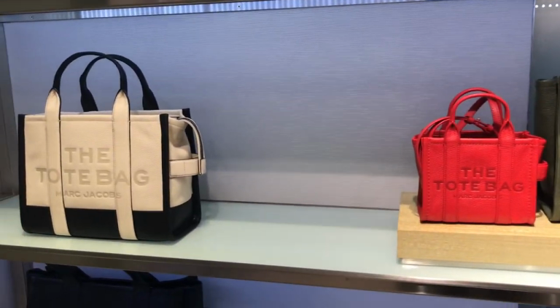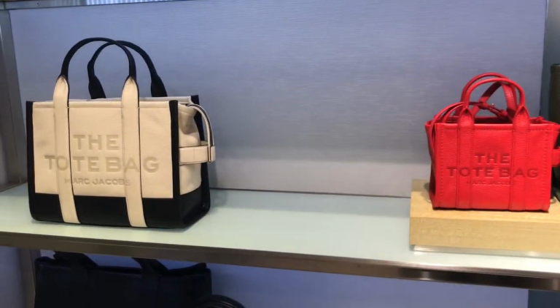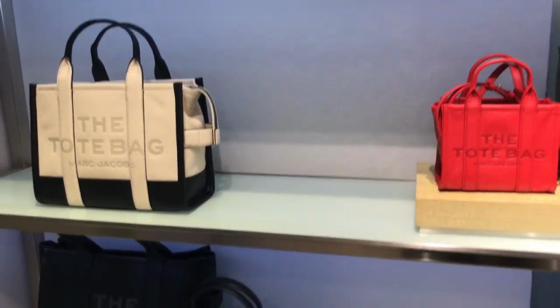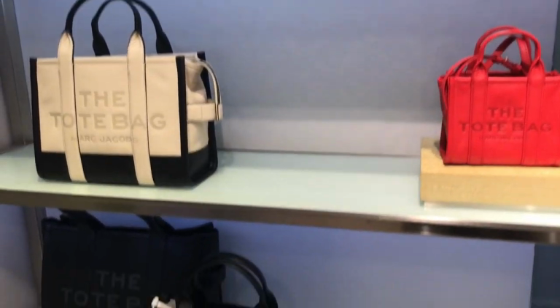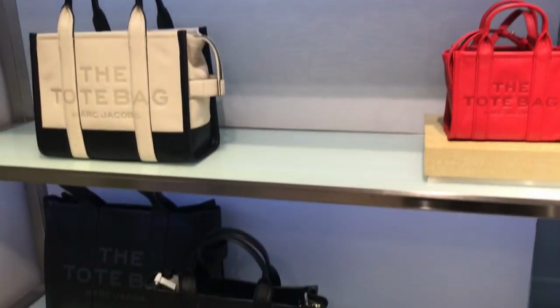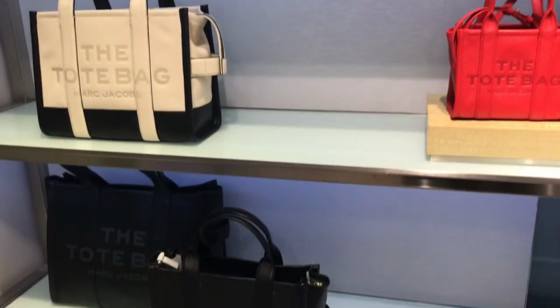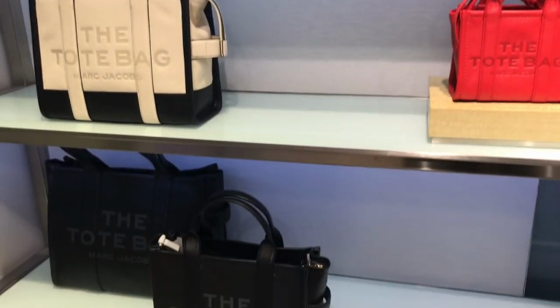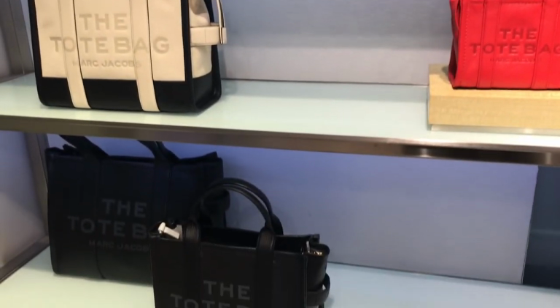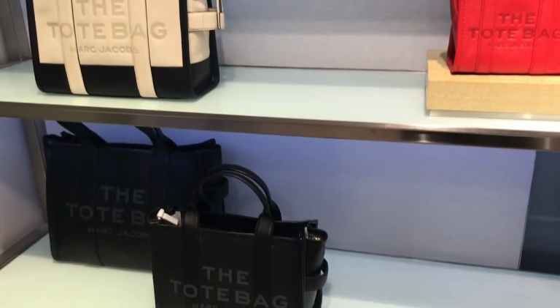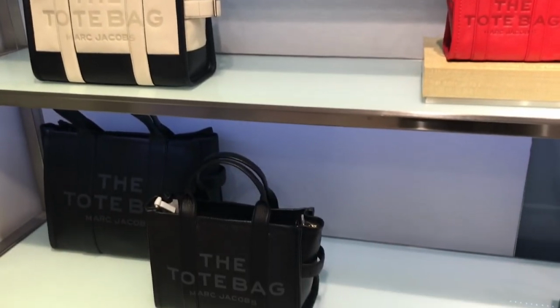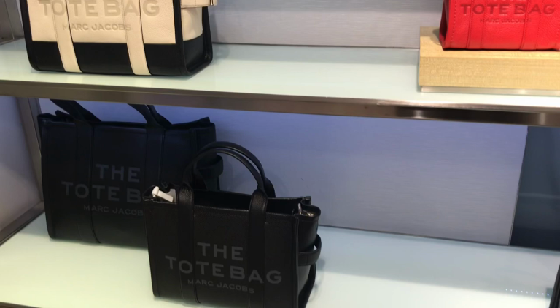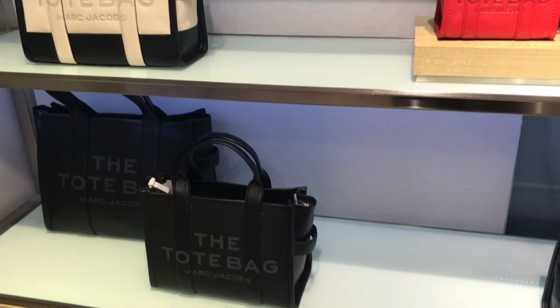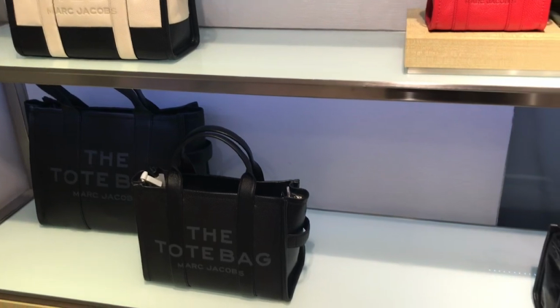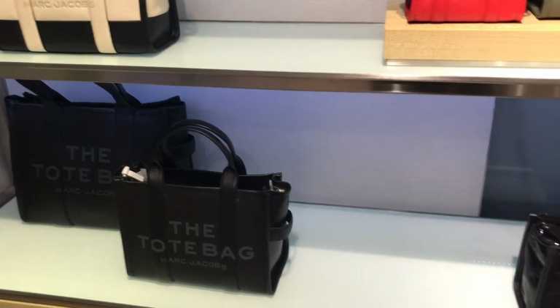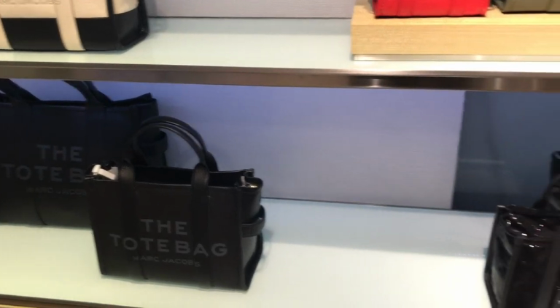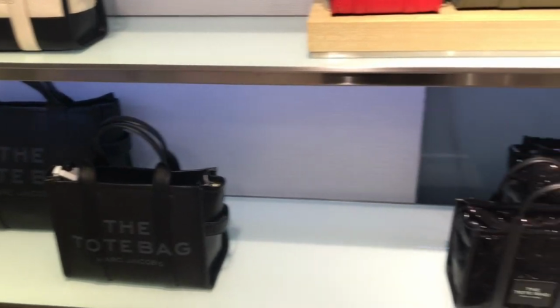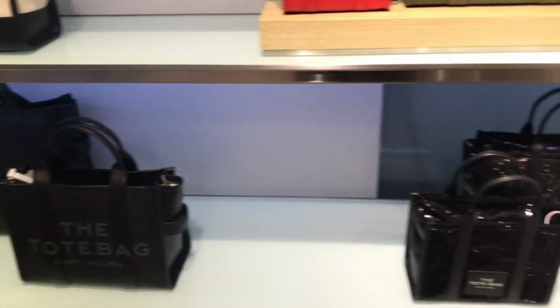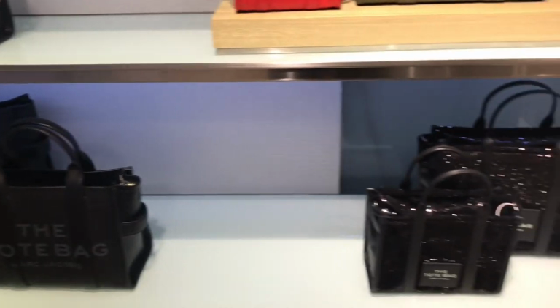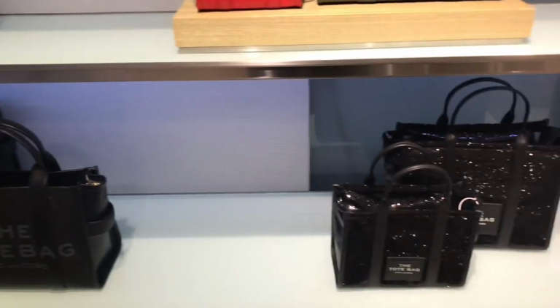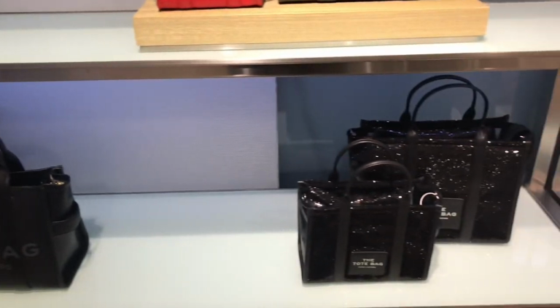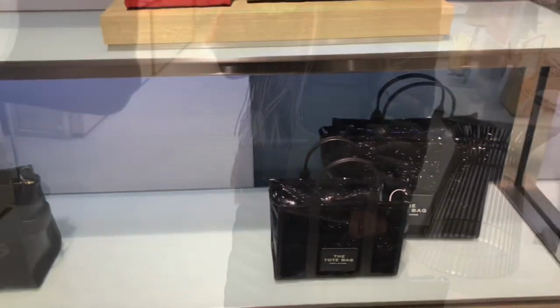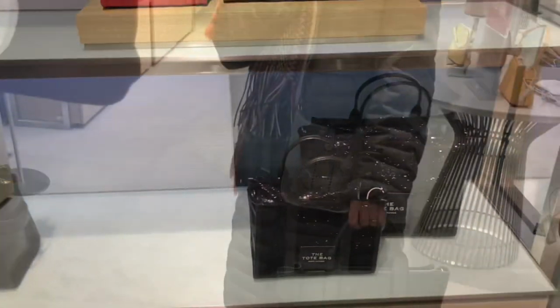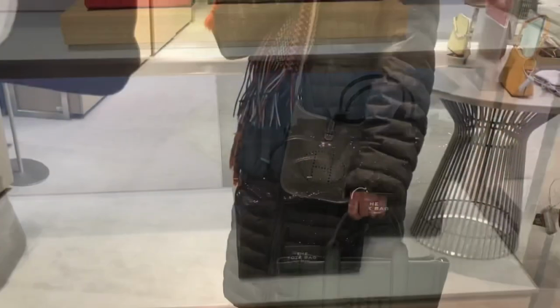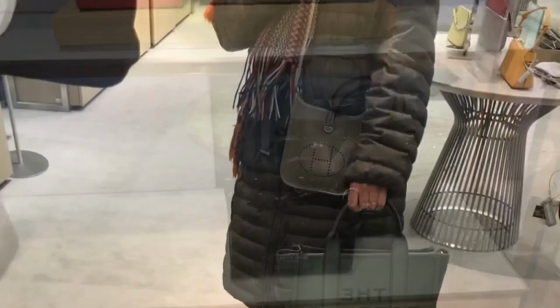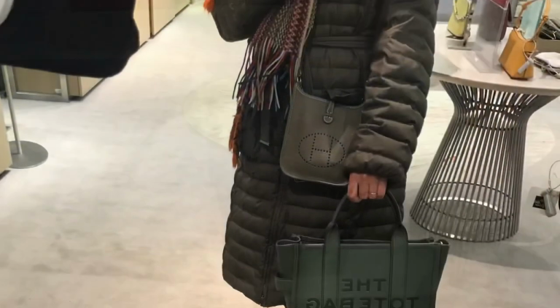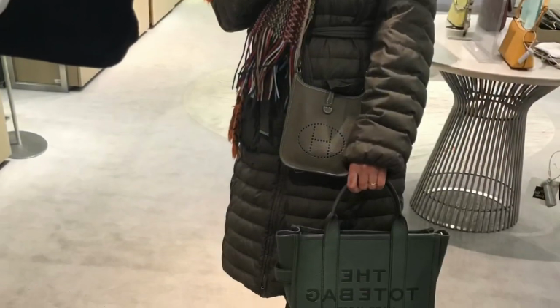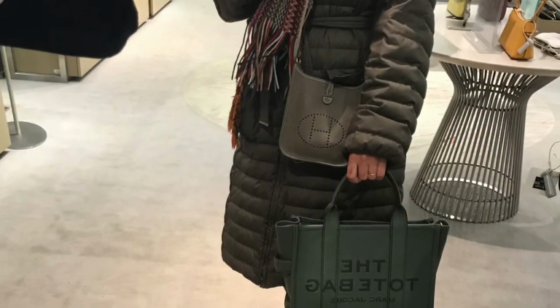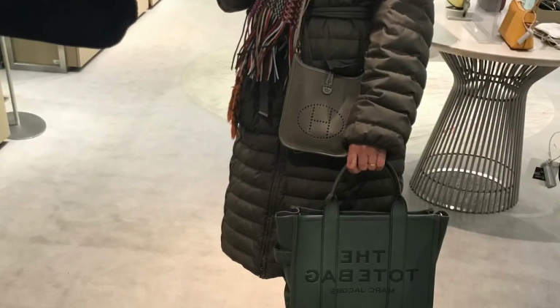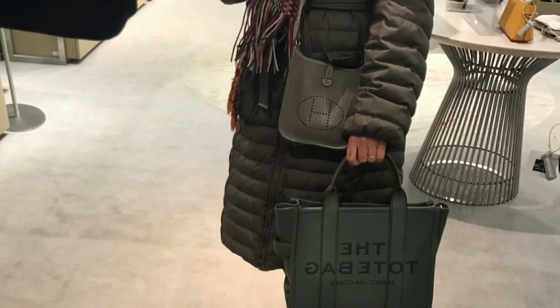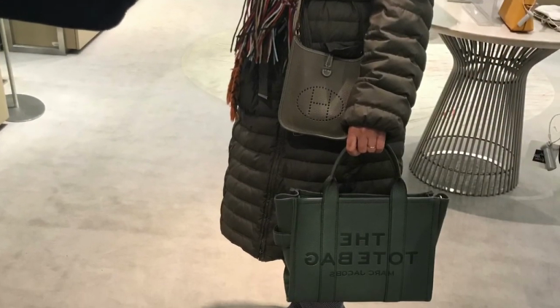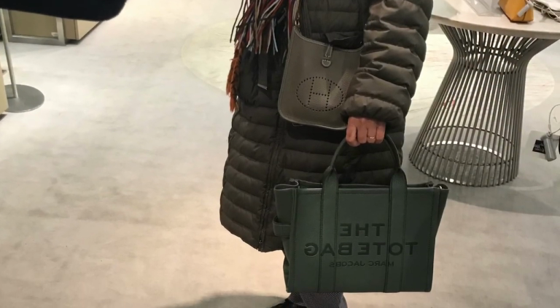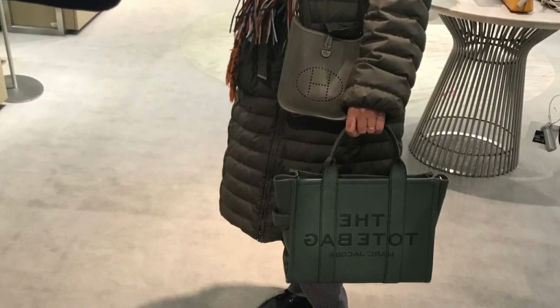I'm thinking about the tote bag from Marc Jacobs. I love this olive color.